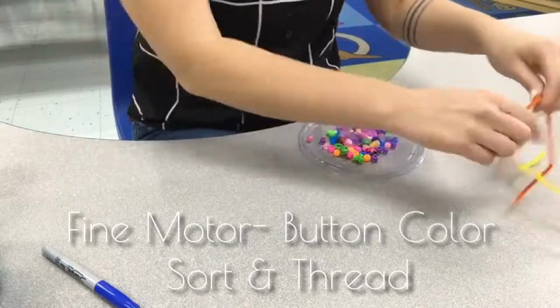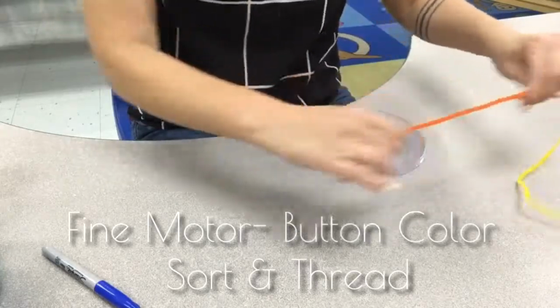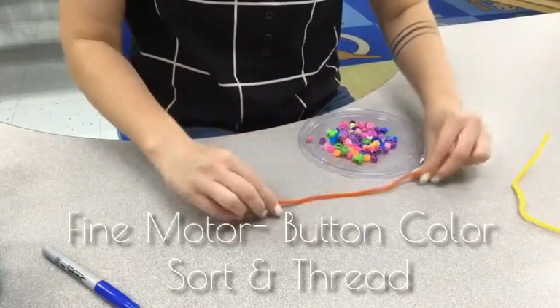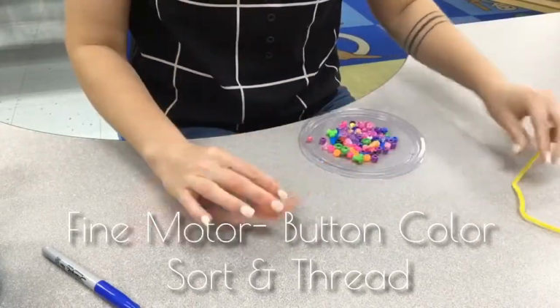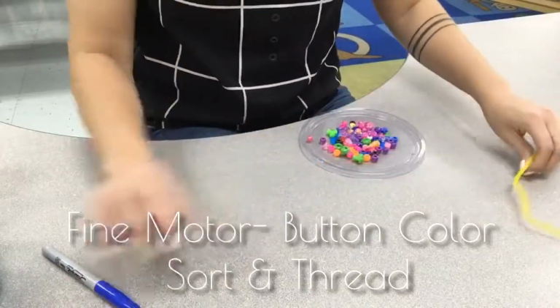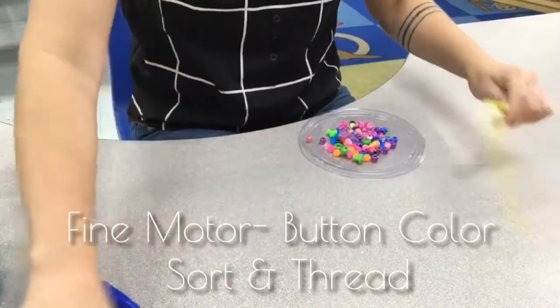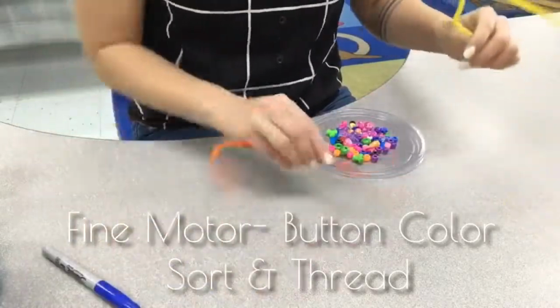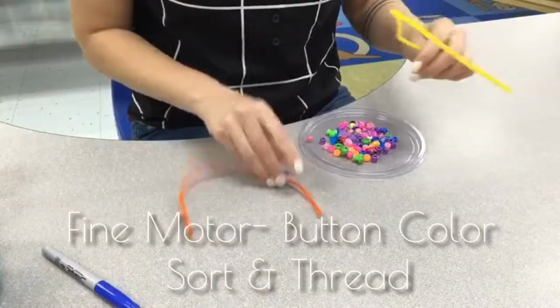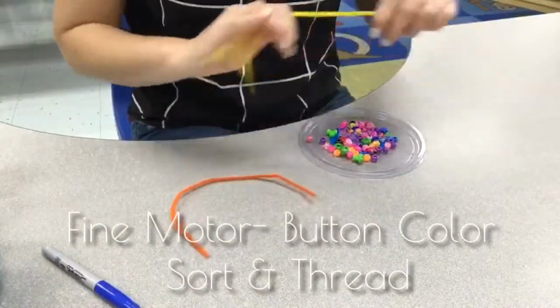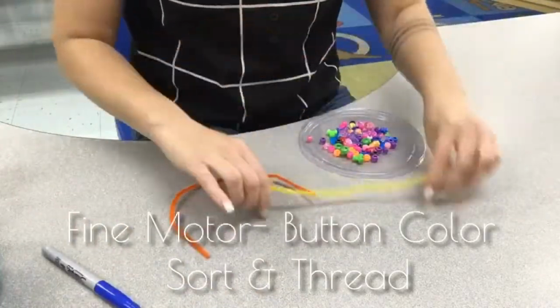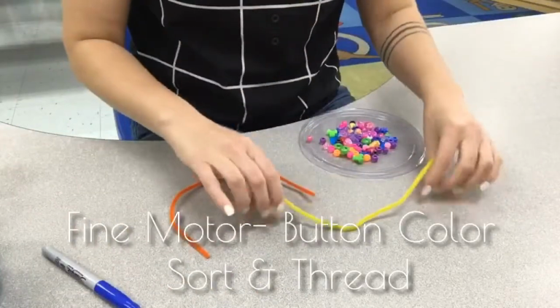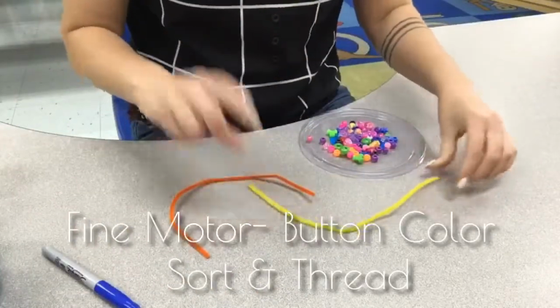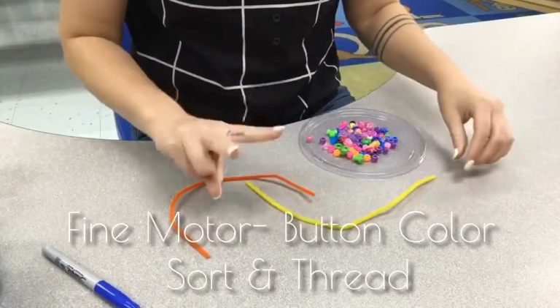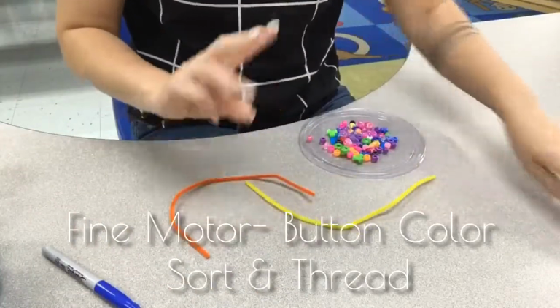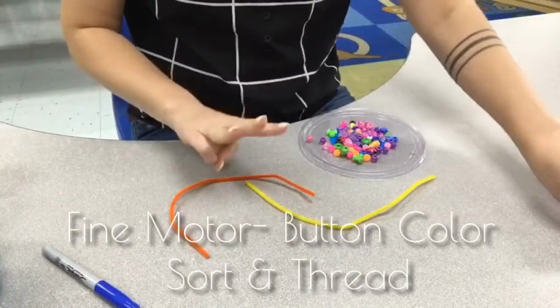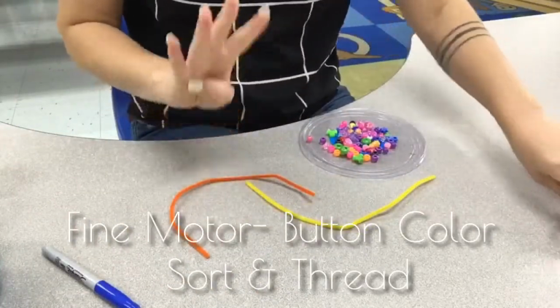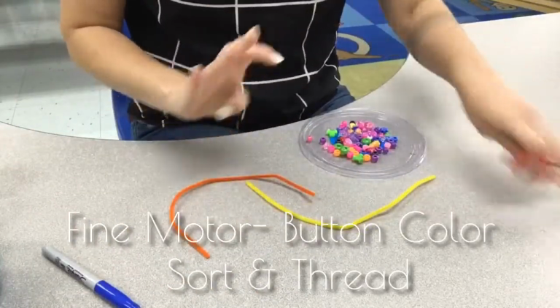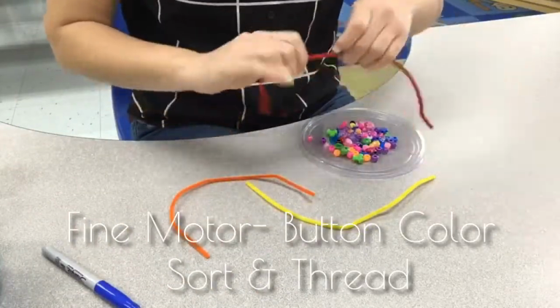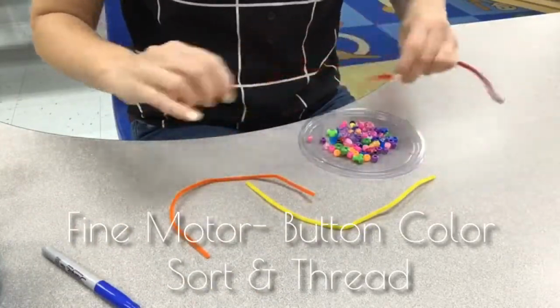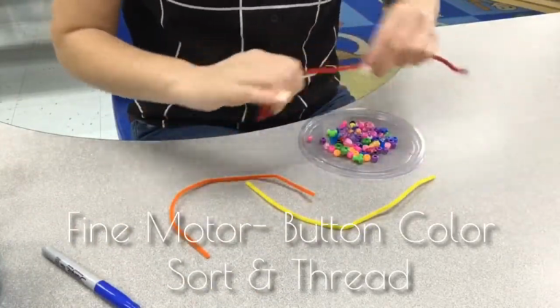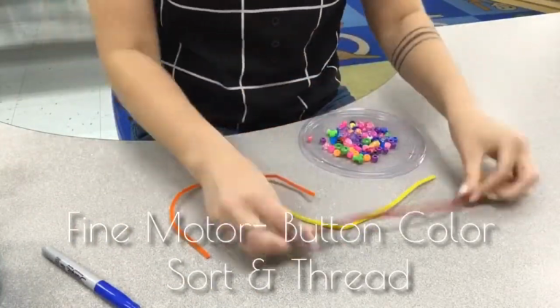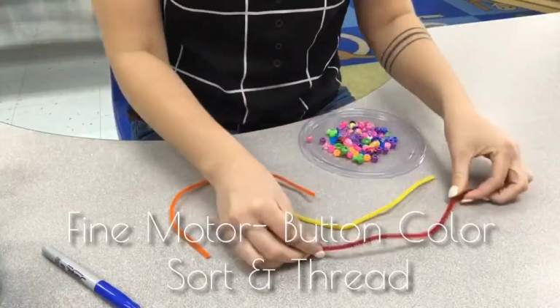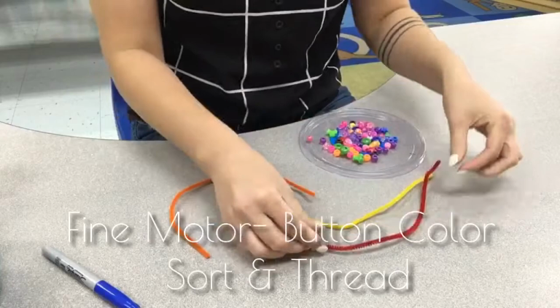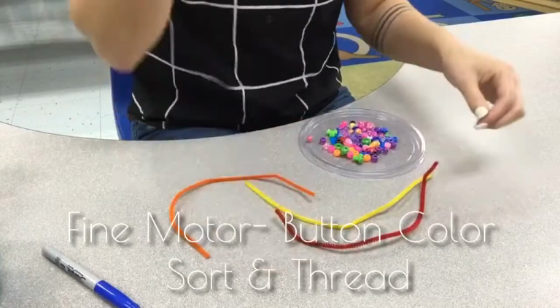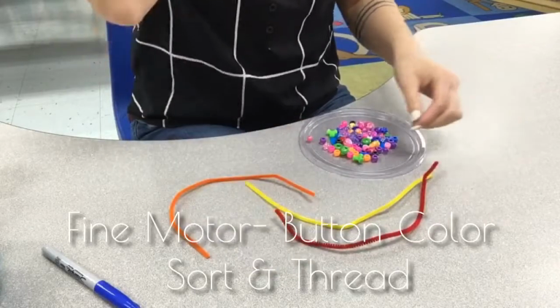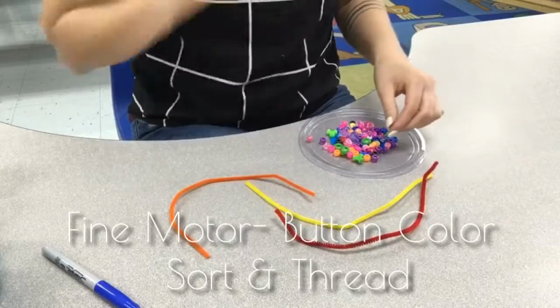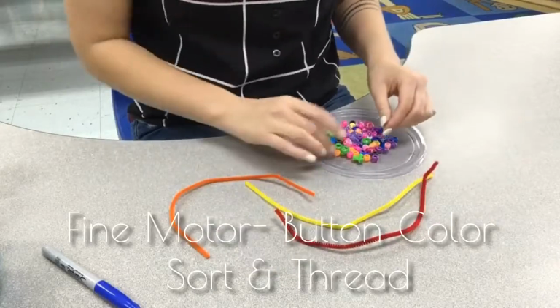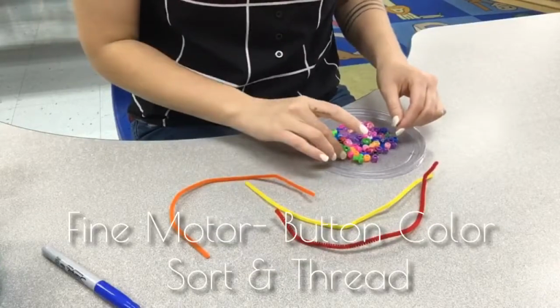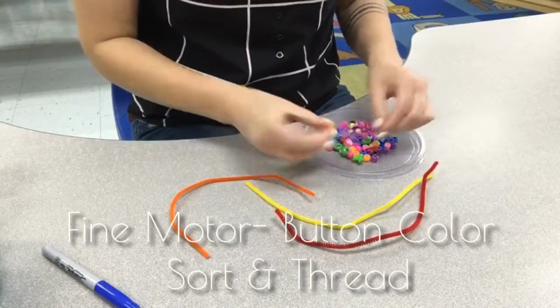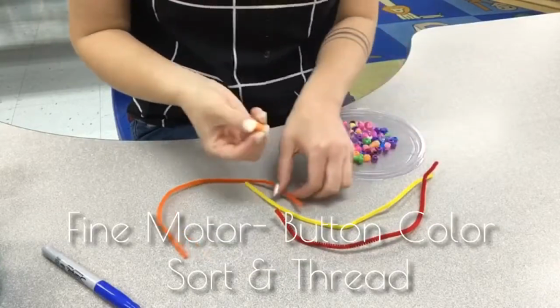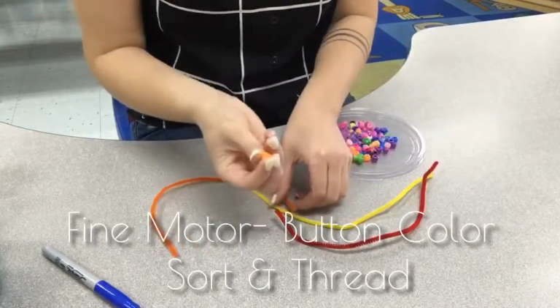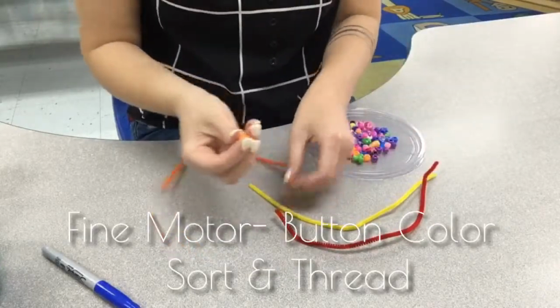For this activity, begin with a pile of buttons, beads, or colored cereal, and some pipe cleaners or yarn.